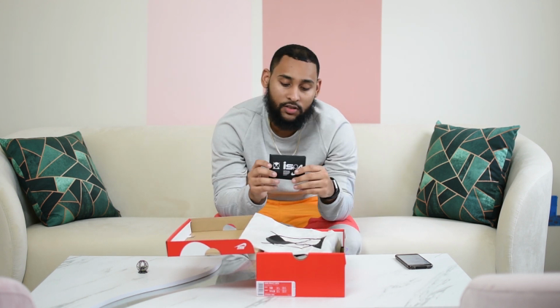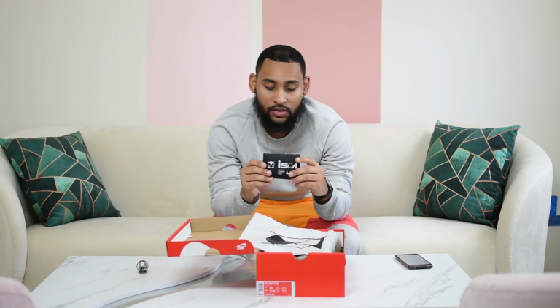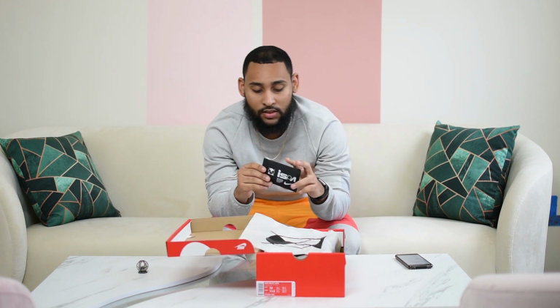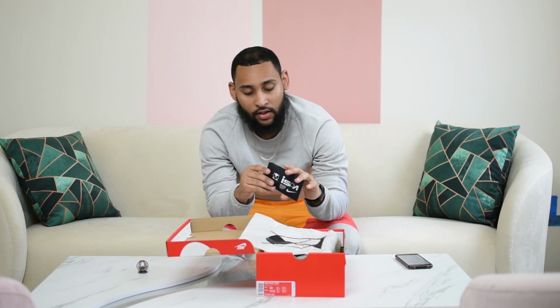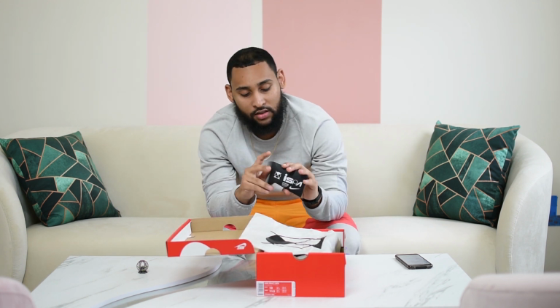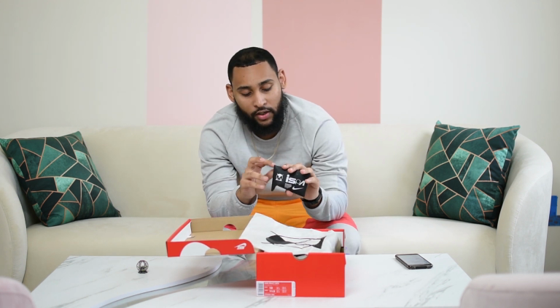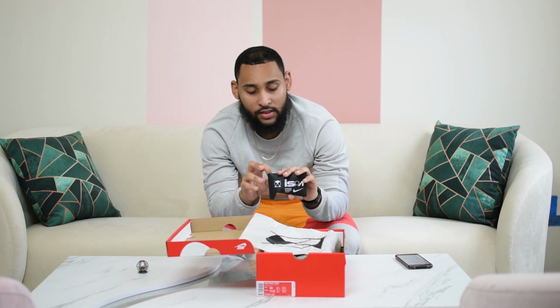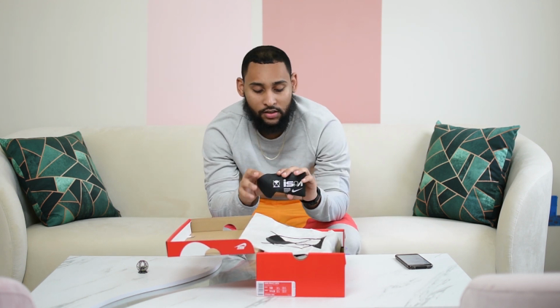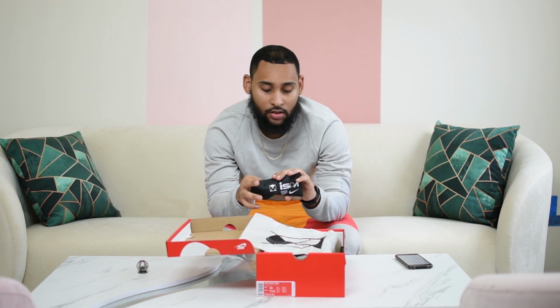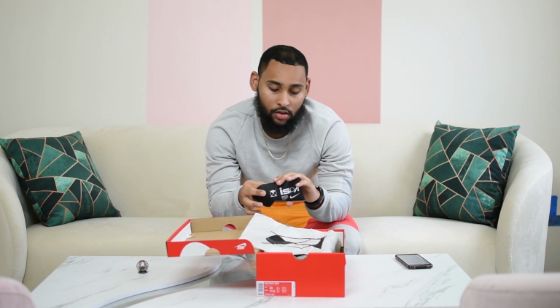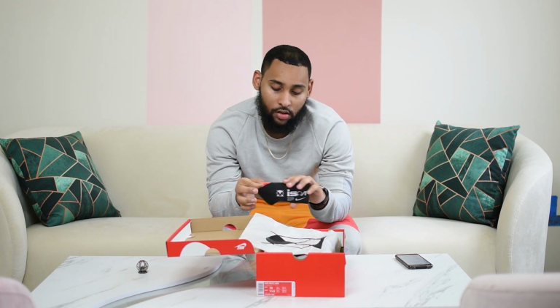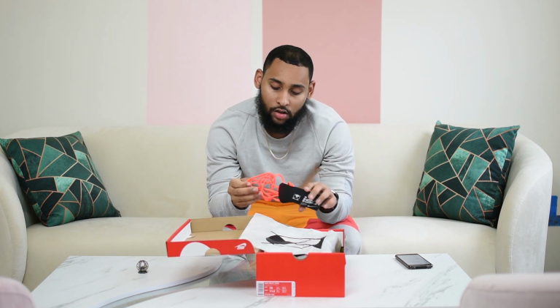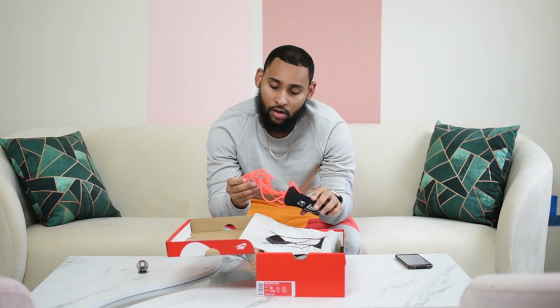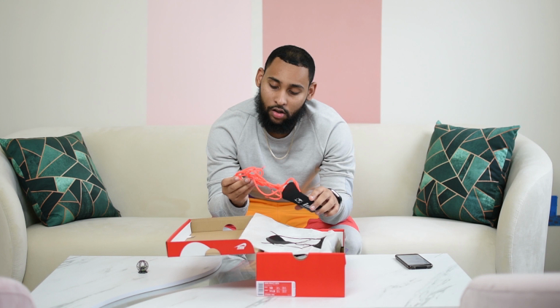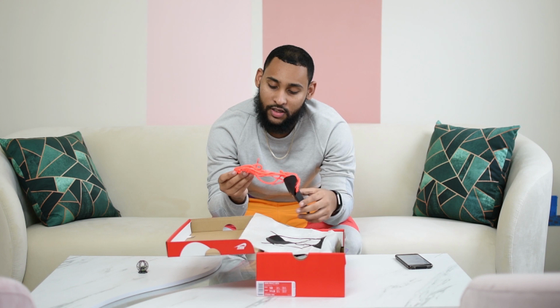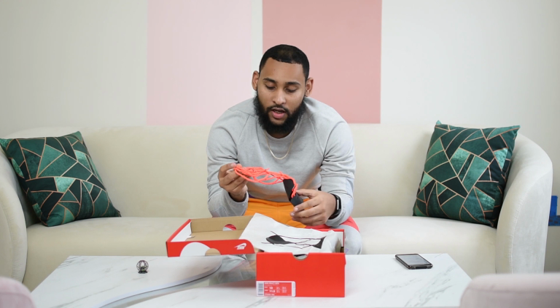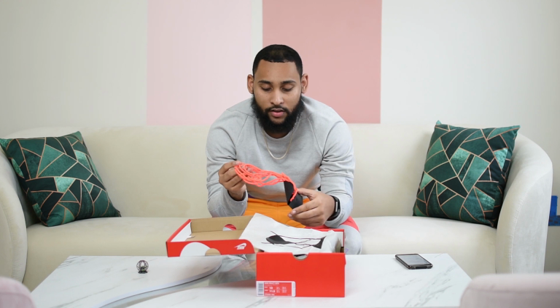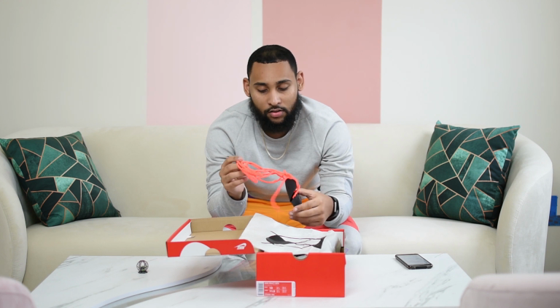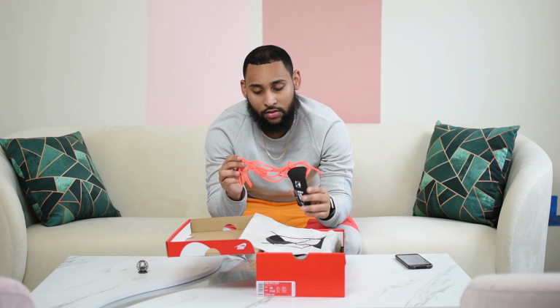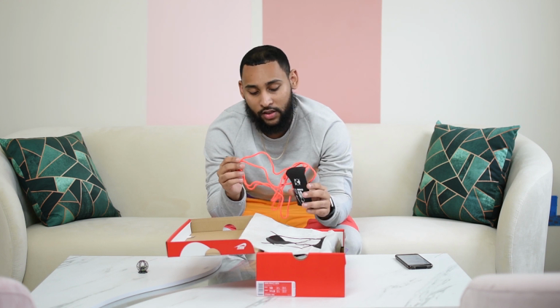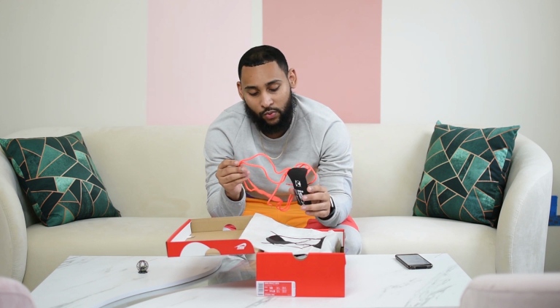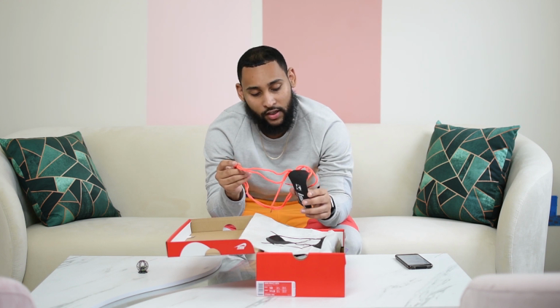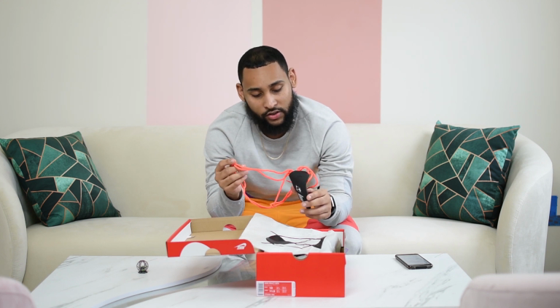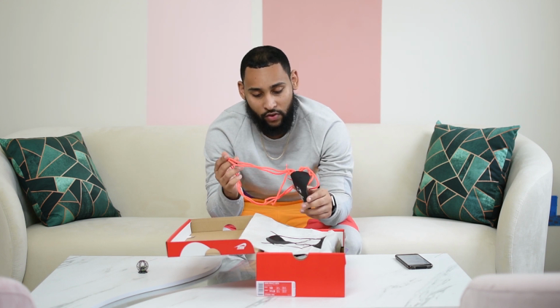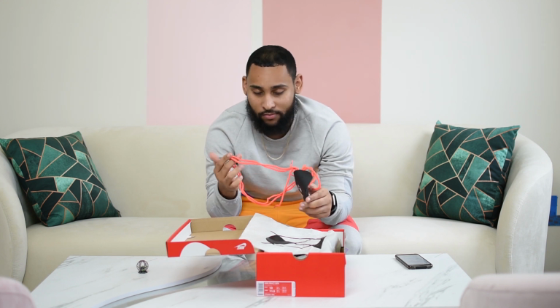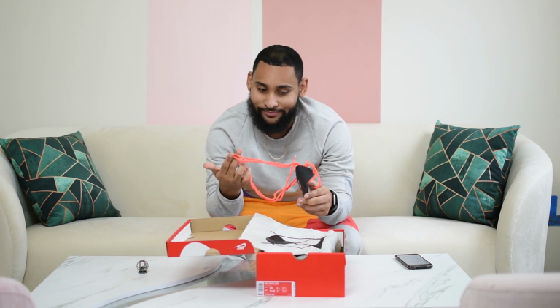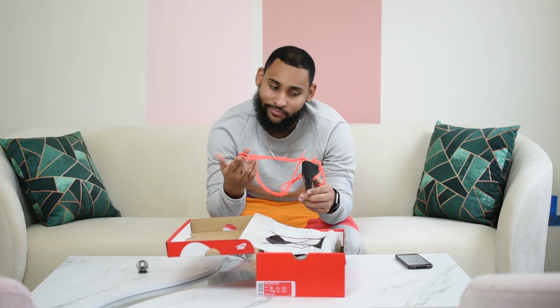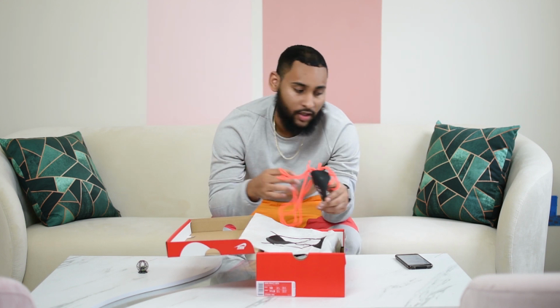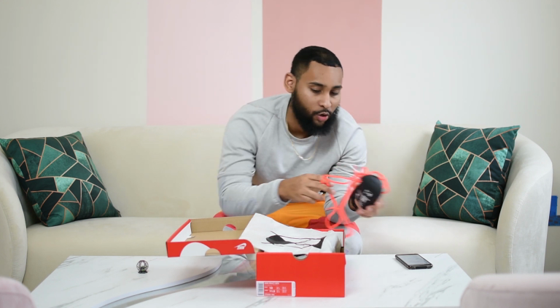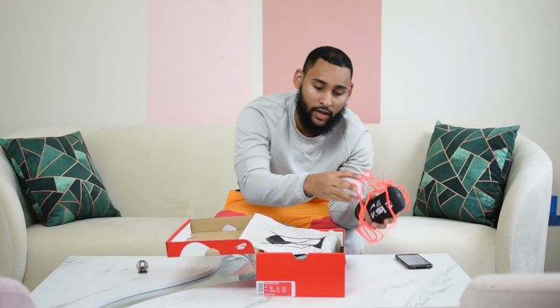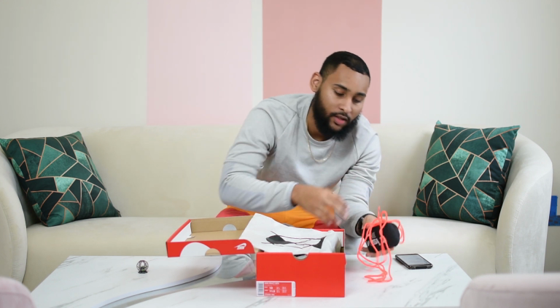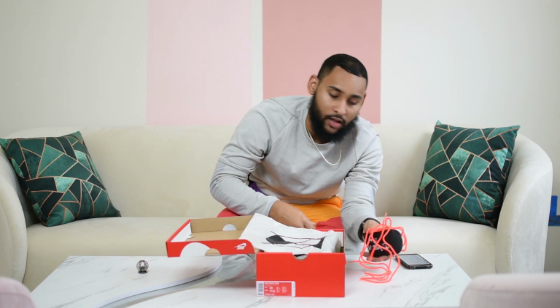First thing you see is the action pair of laces — neon, as well as 3M. Can't go bad with that.